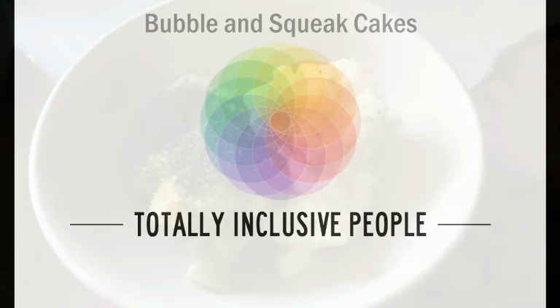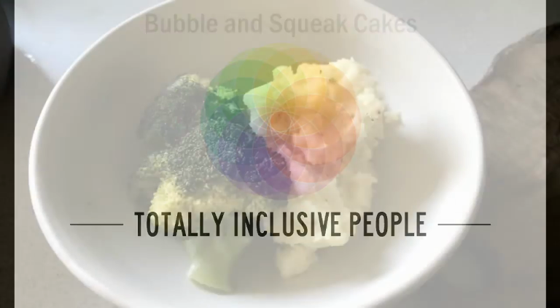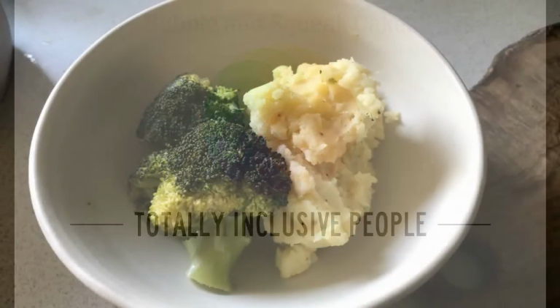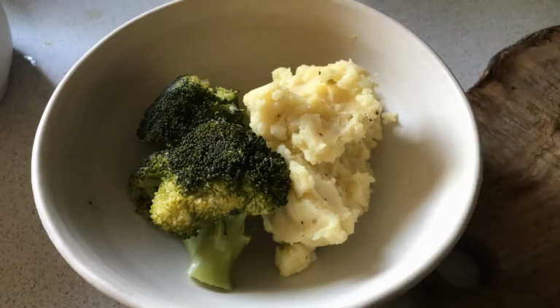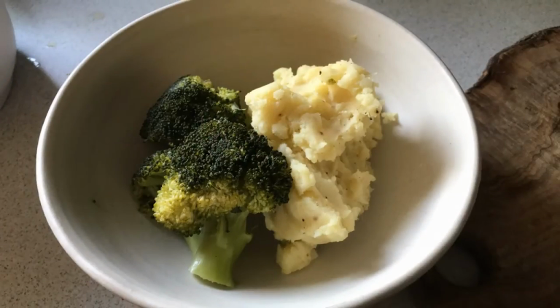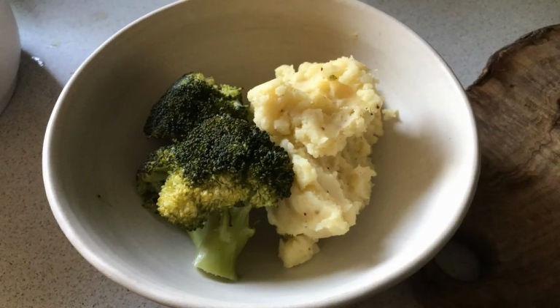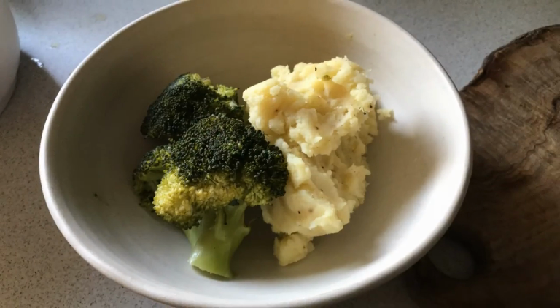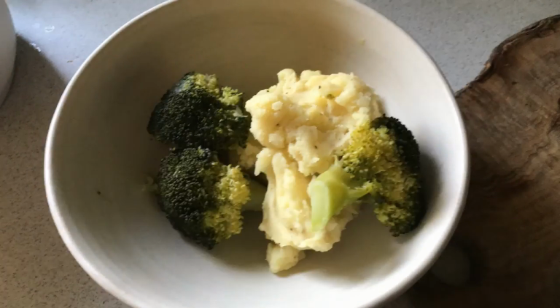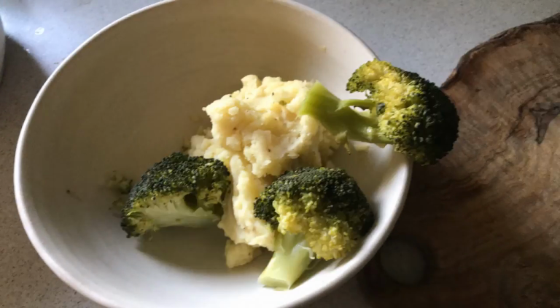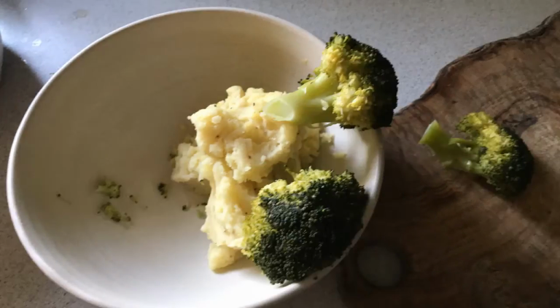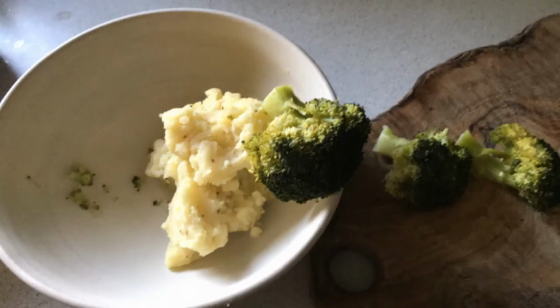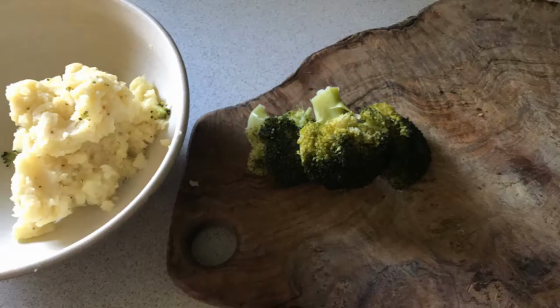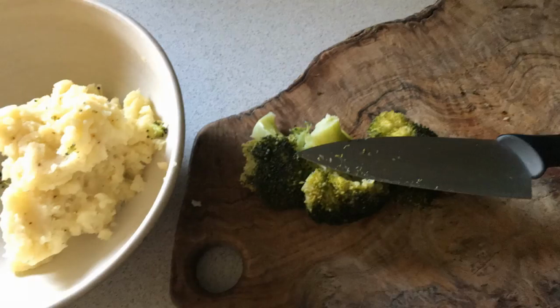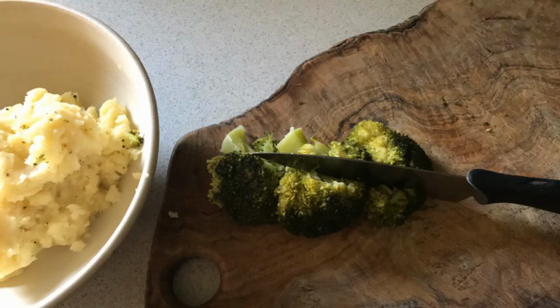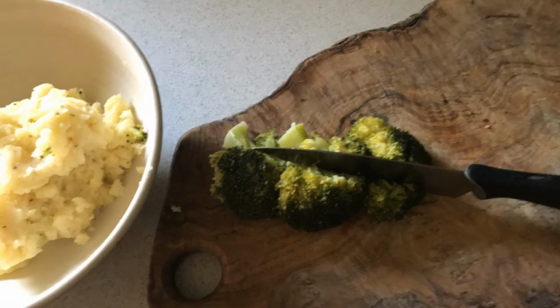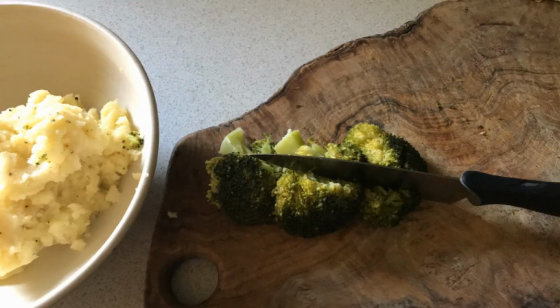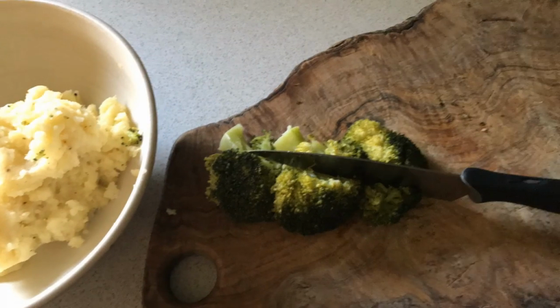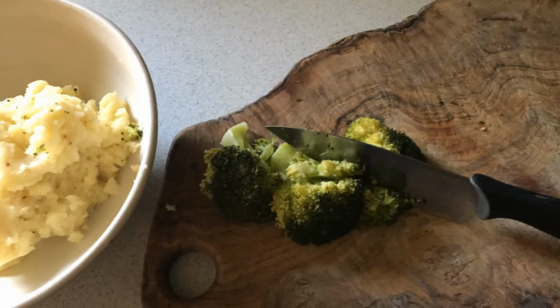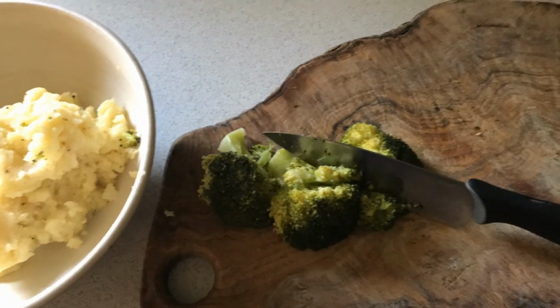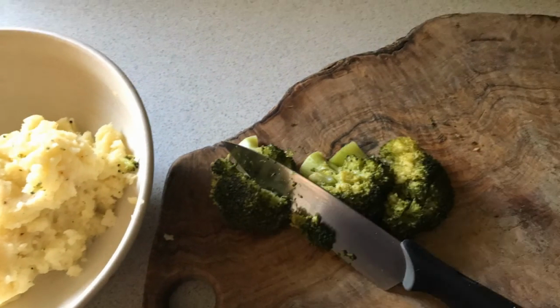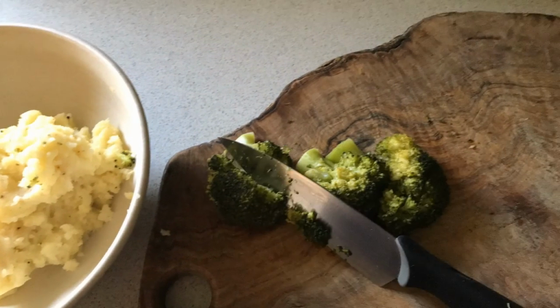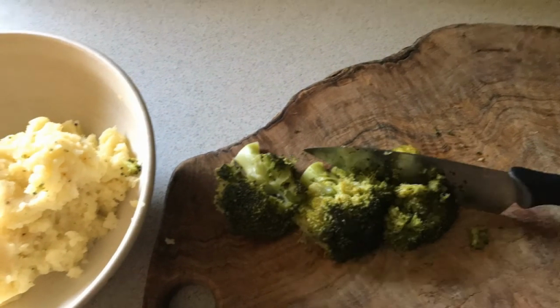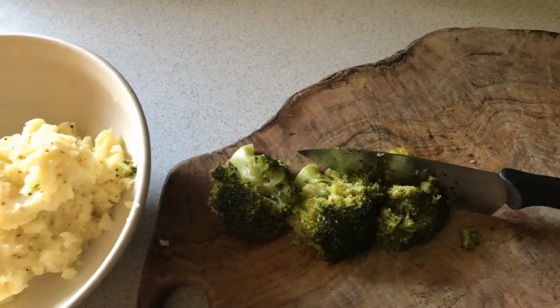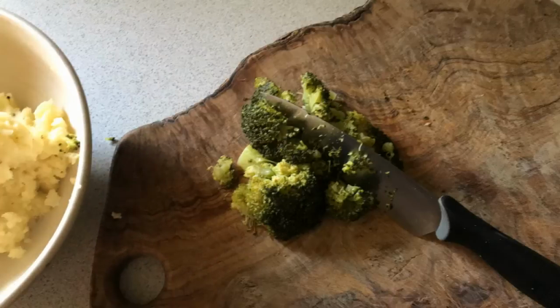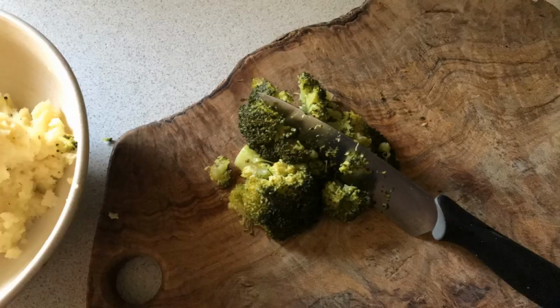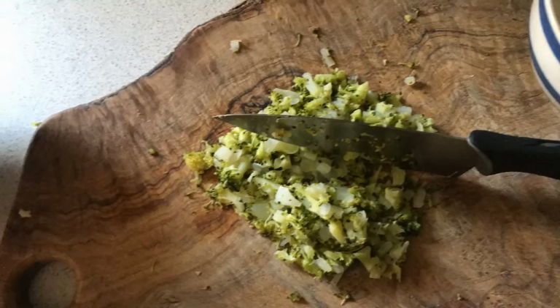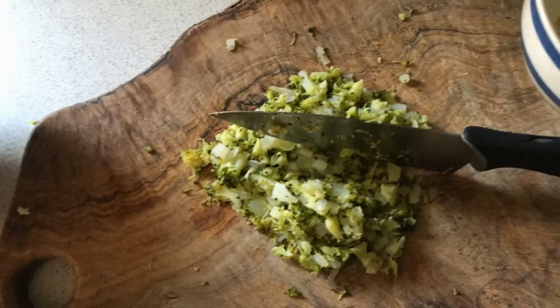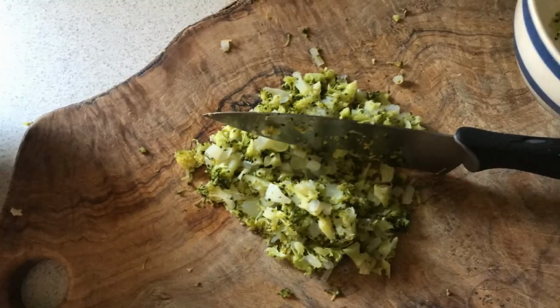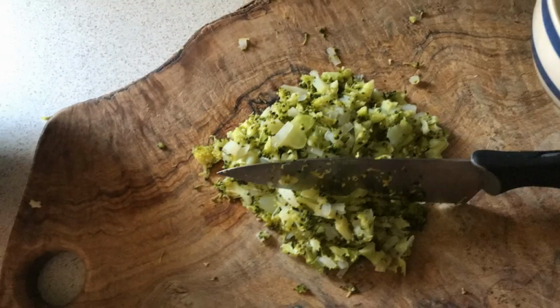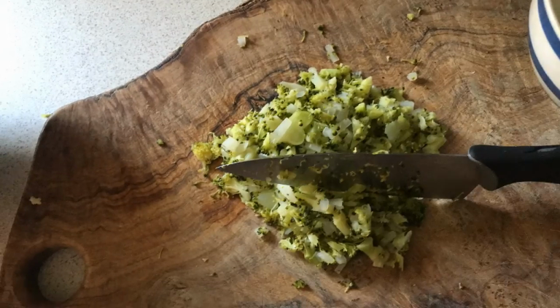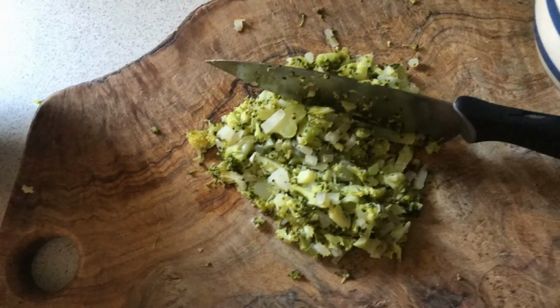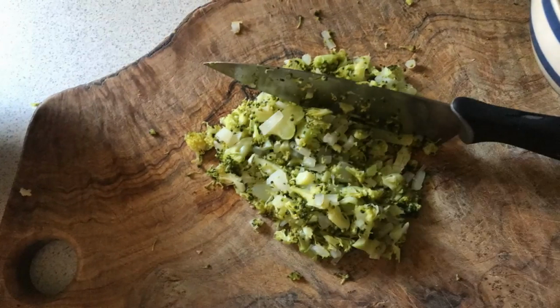Hello everyone, we're celebrating Earth Day by using leftovers and making bubble and squeak cakes.